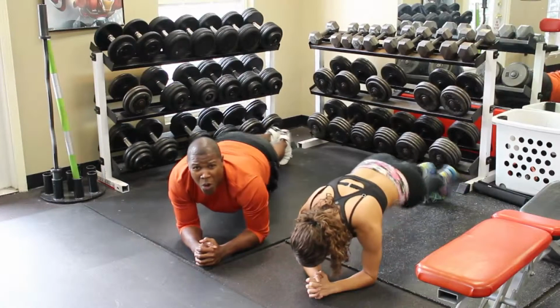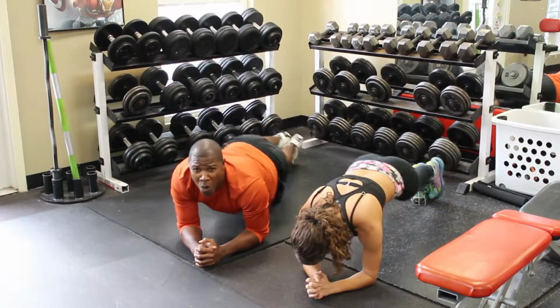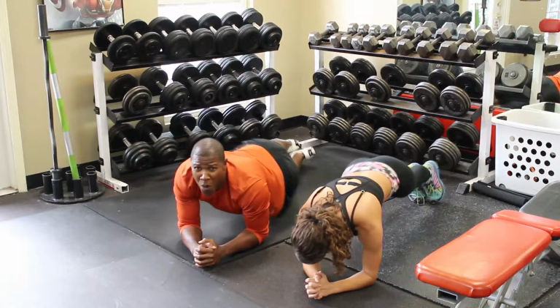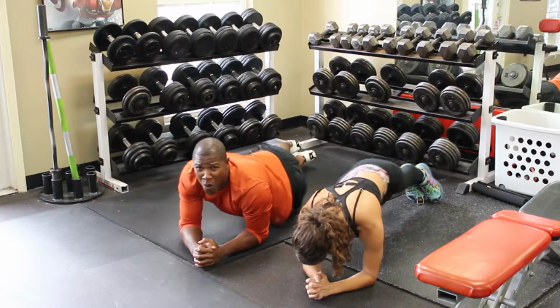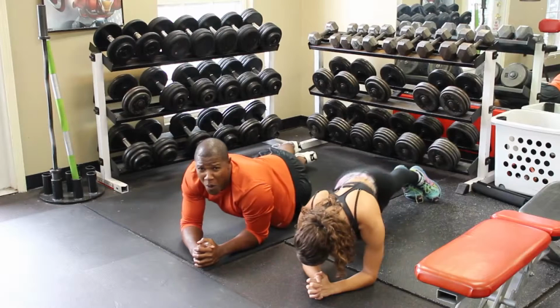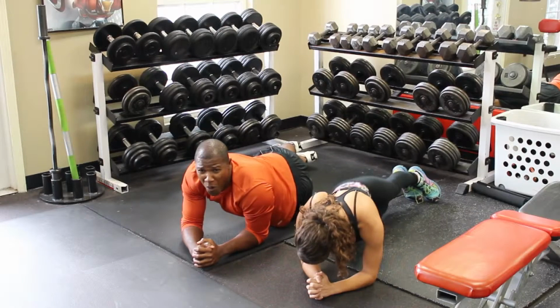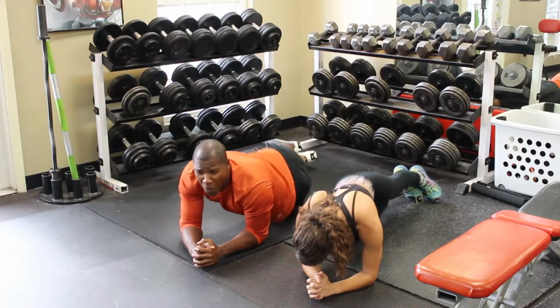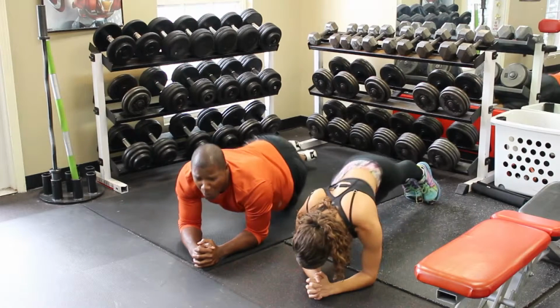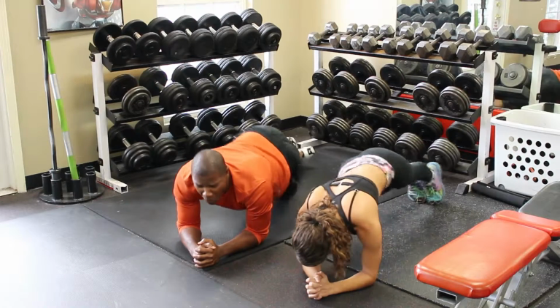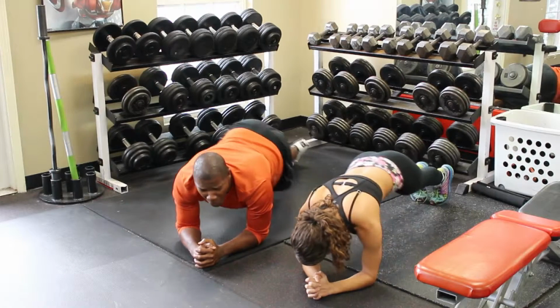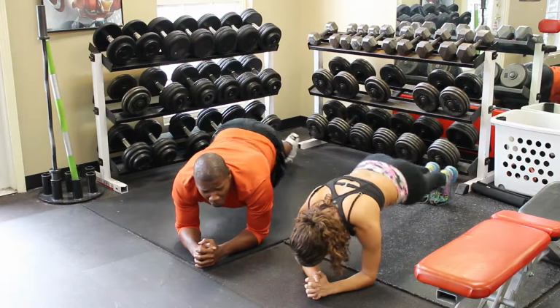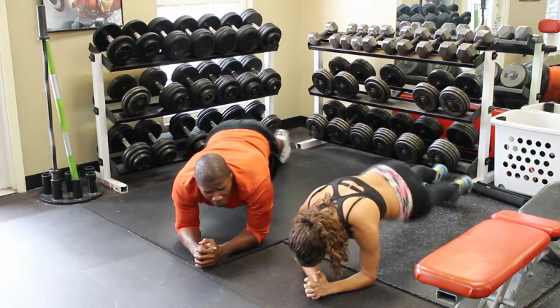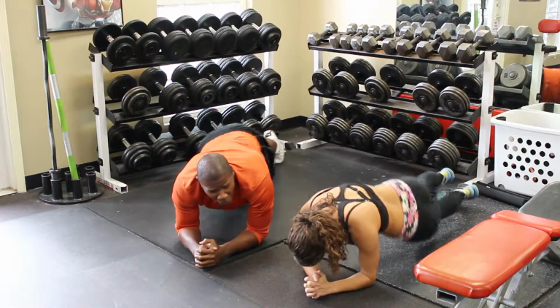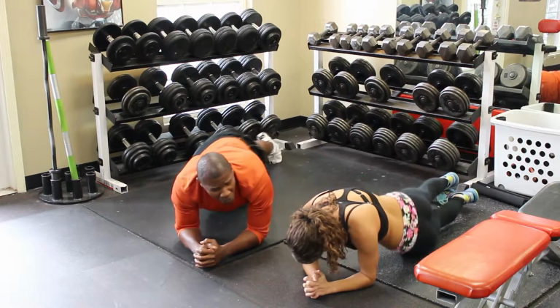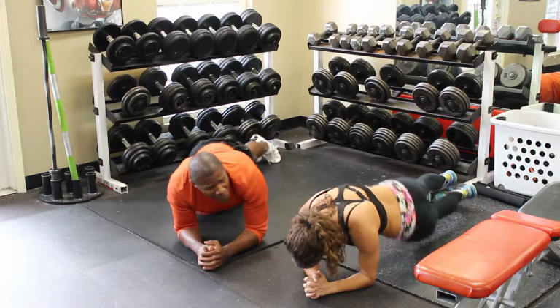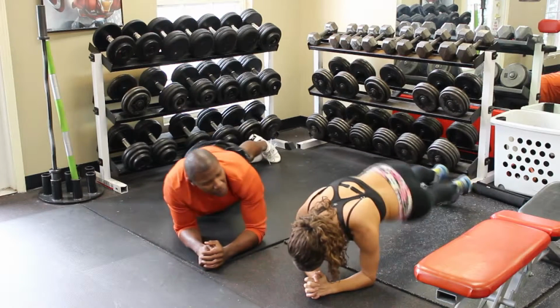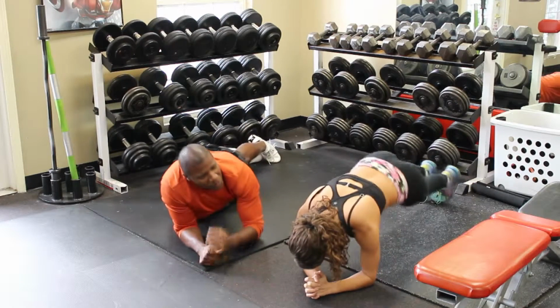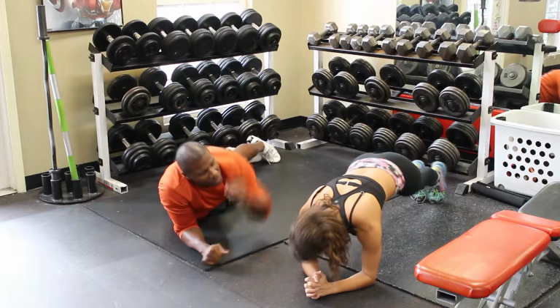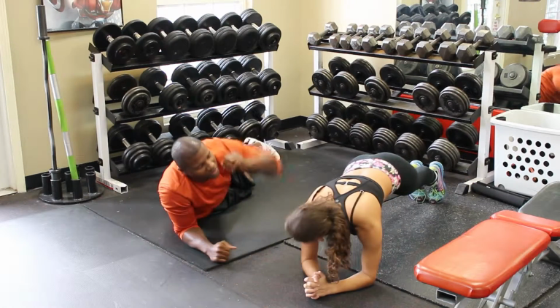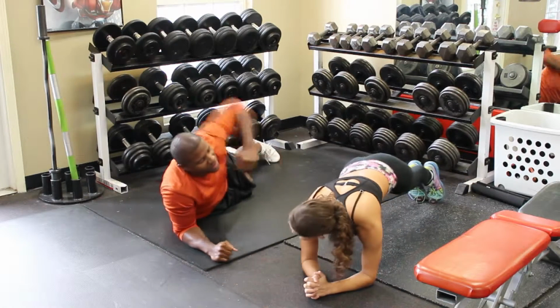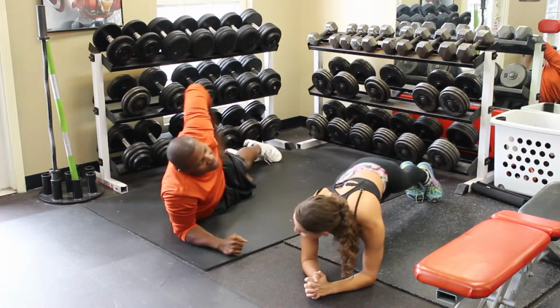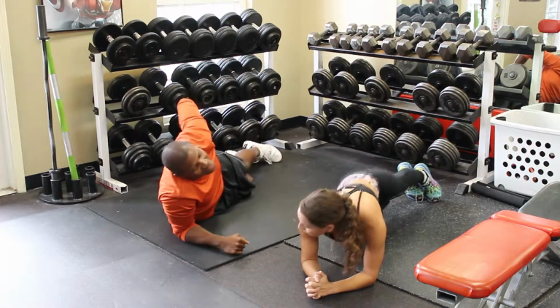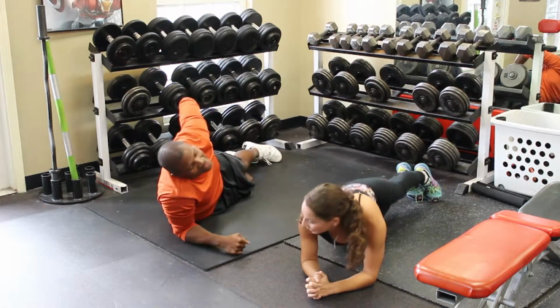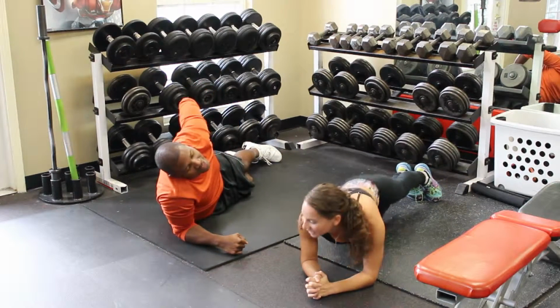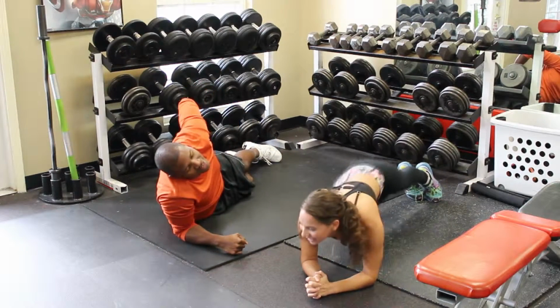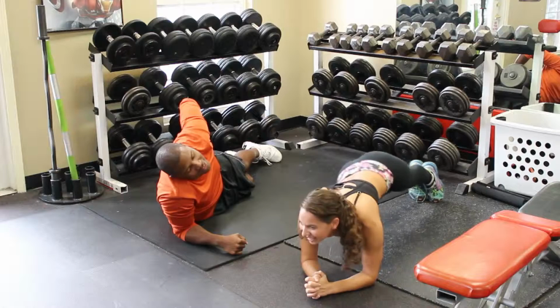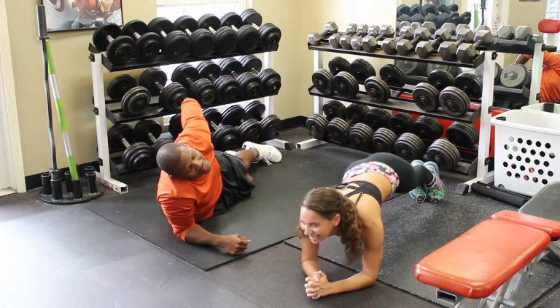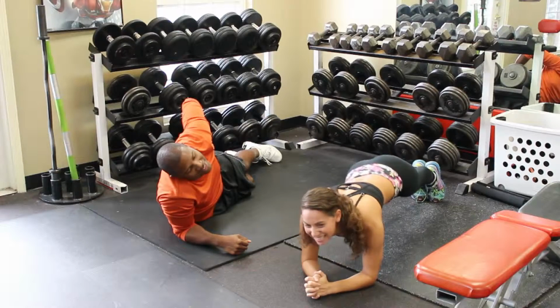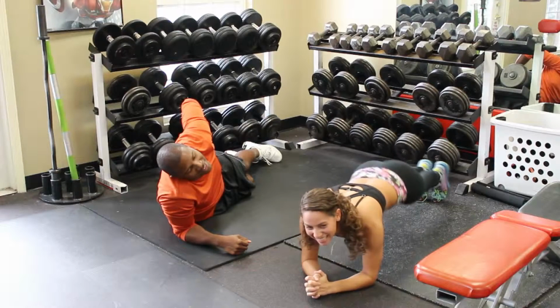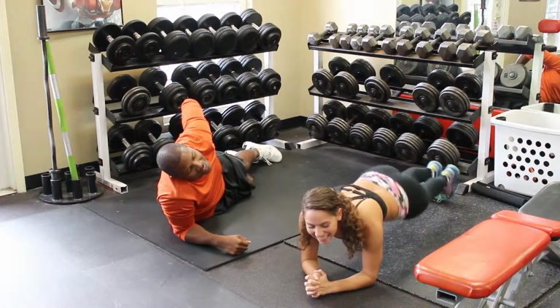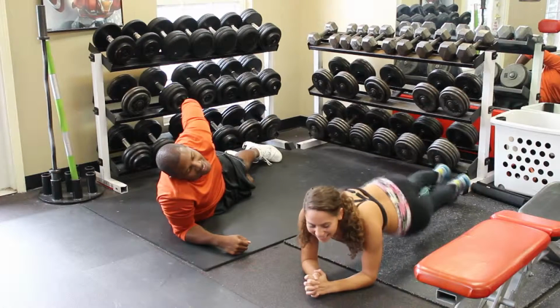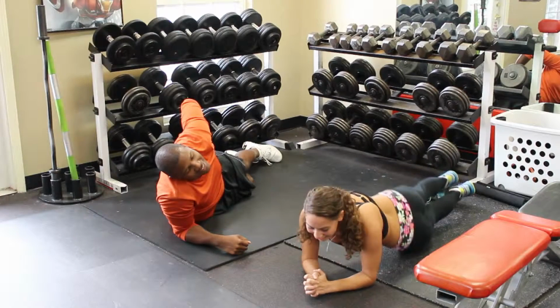When doing planks, make sure to always keep your core tight and strong. Also, pause between each rotation to make sure you're doing the movement correctly.